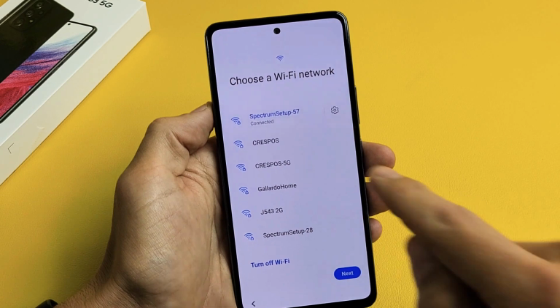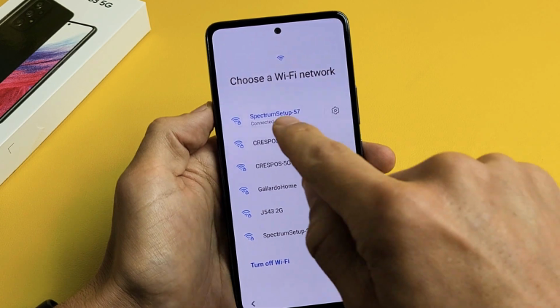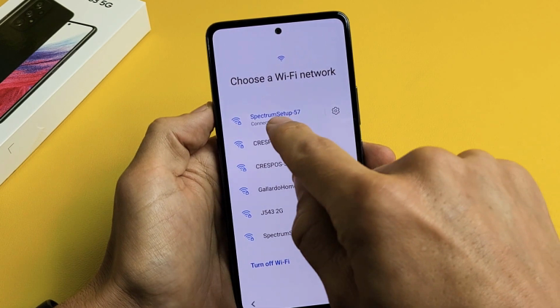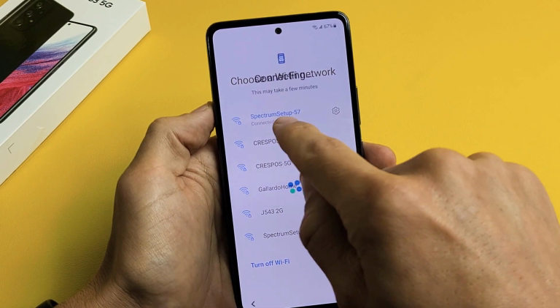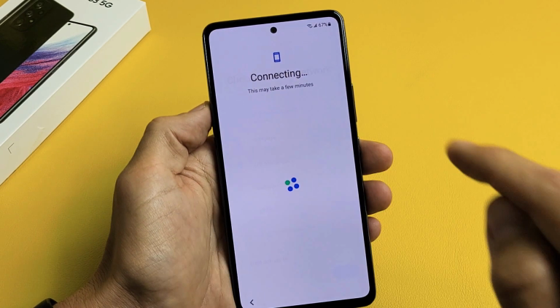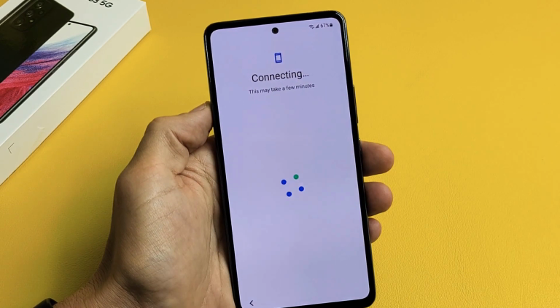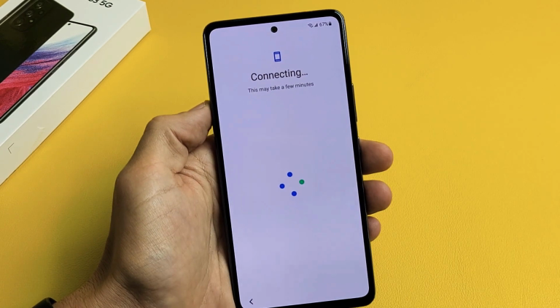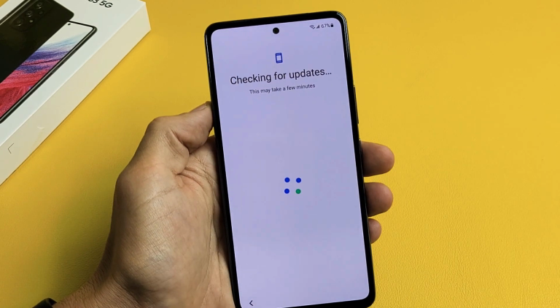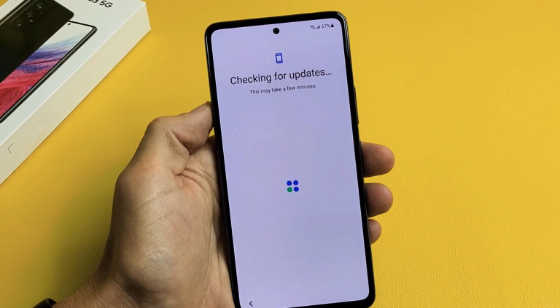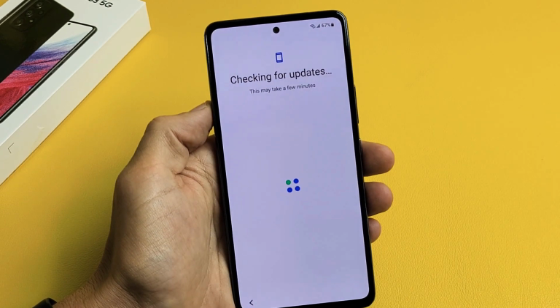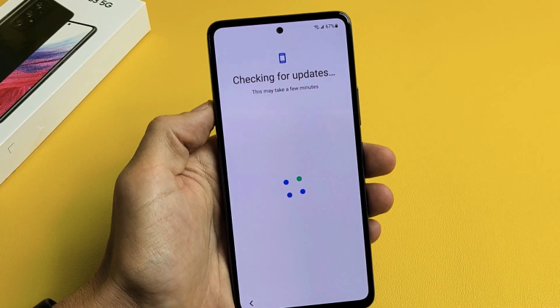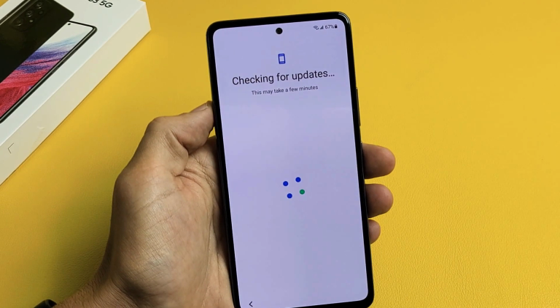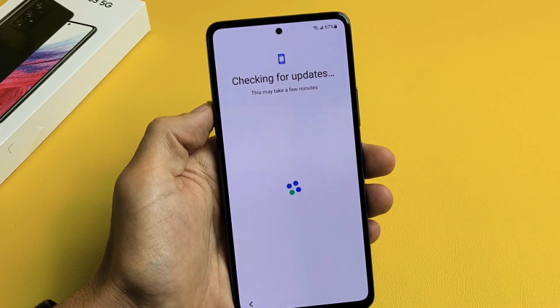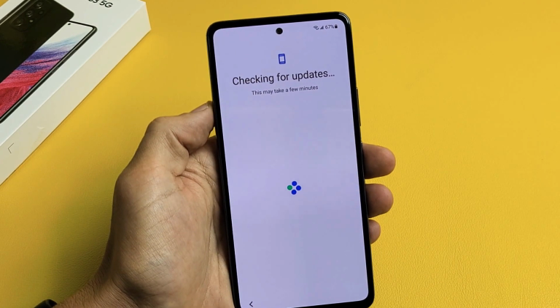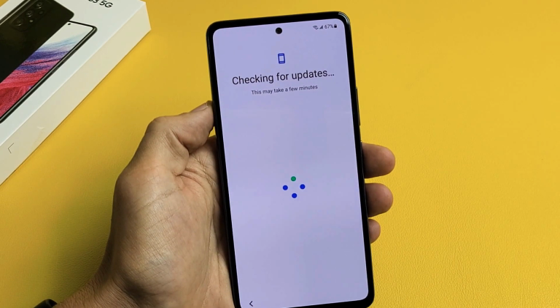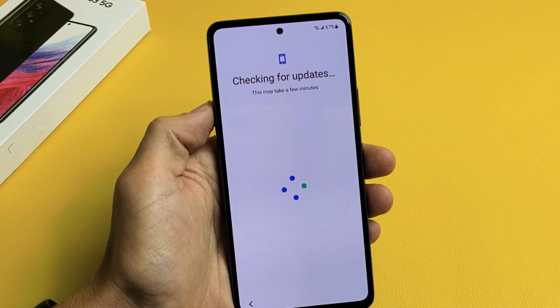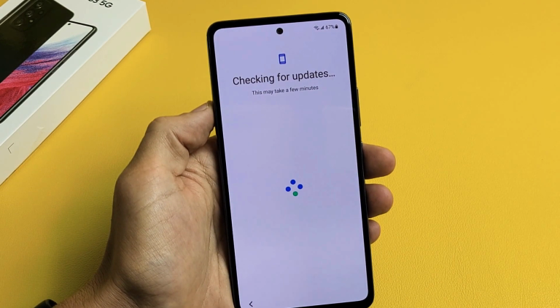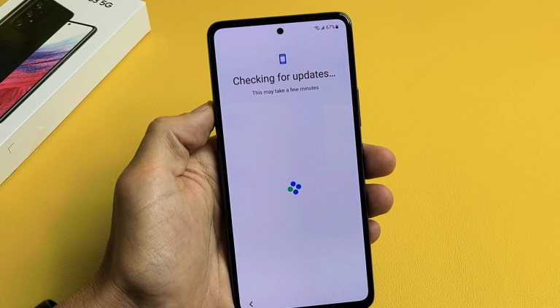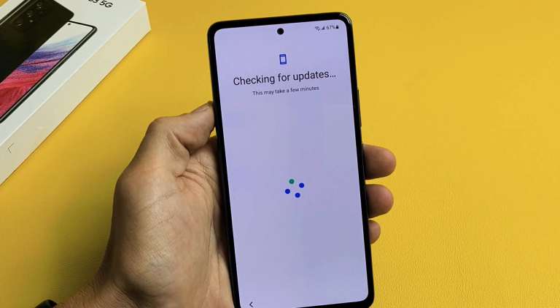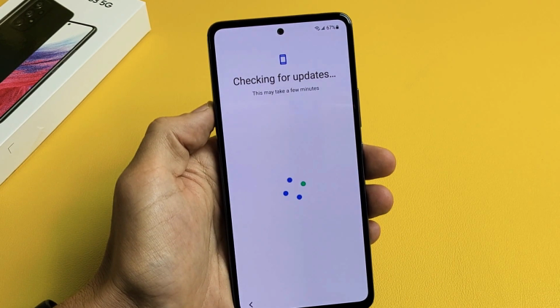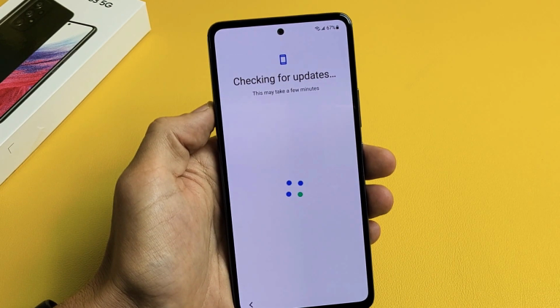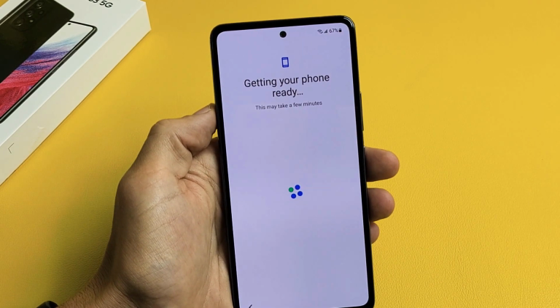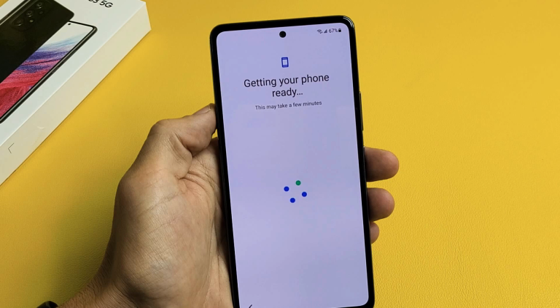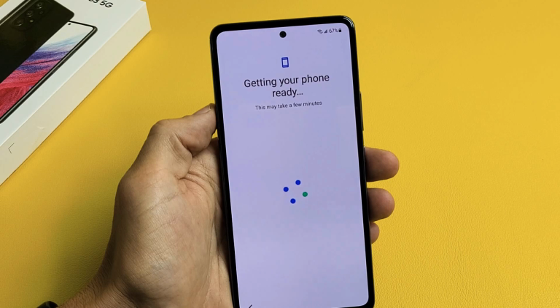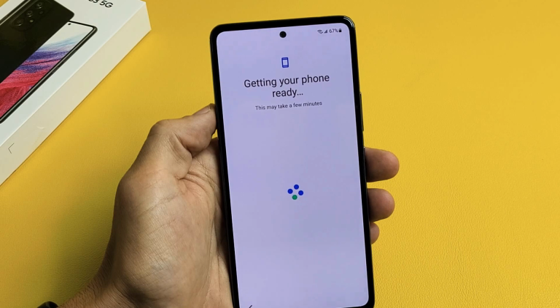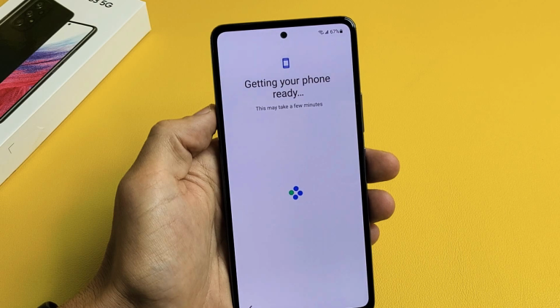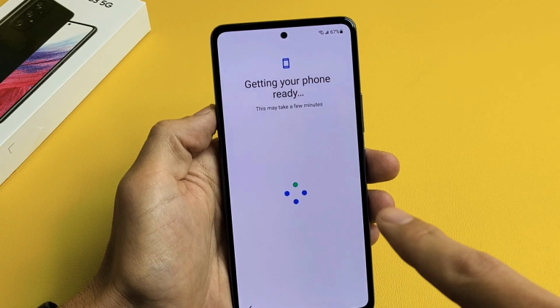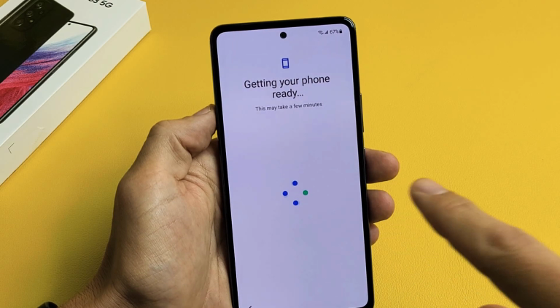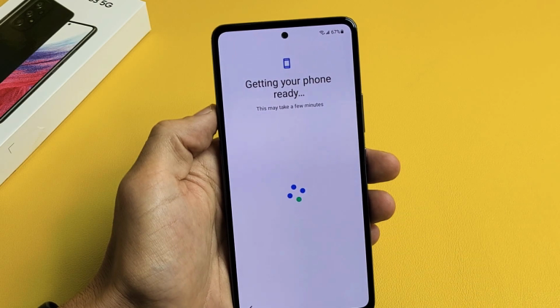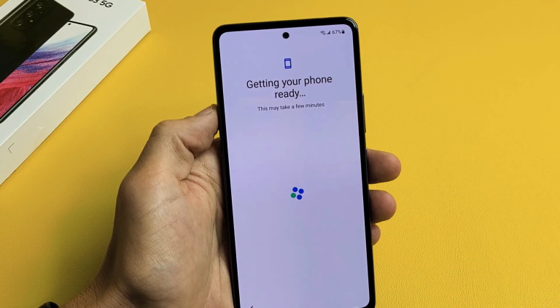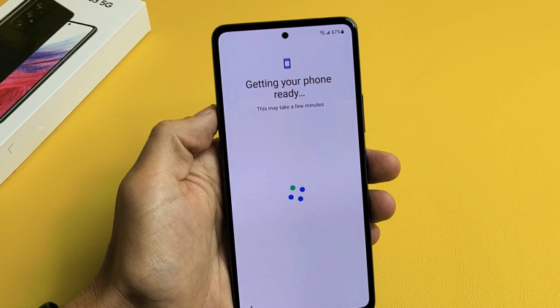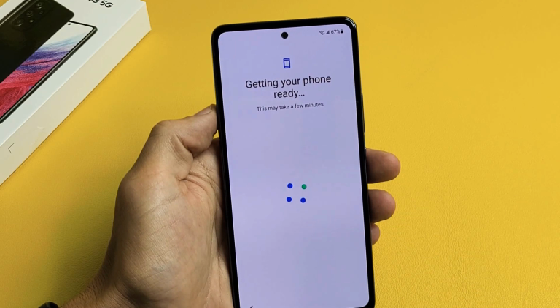It says Connected. Checking for updates — this may take a few minutes.